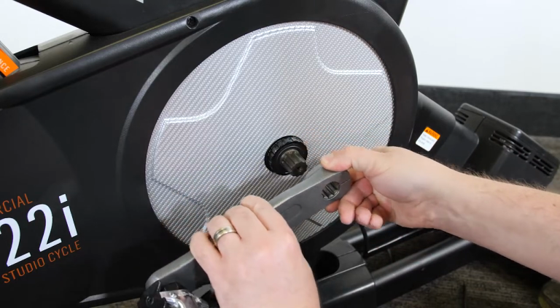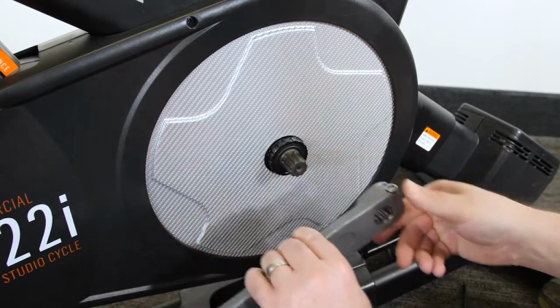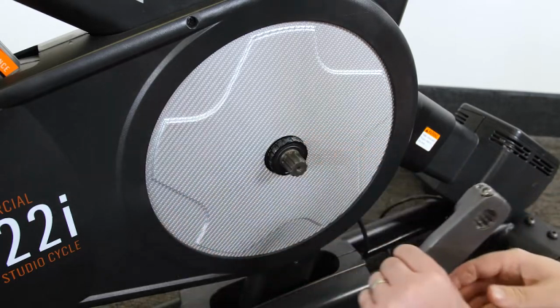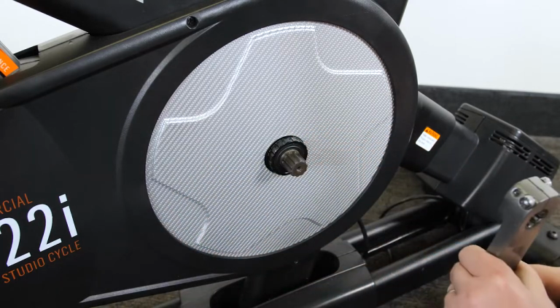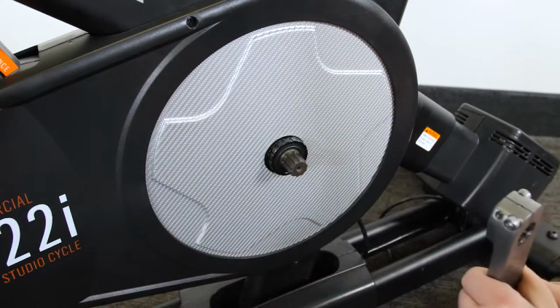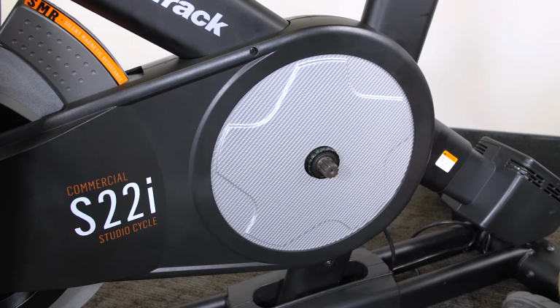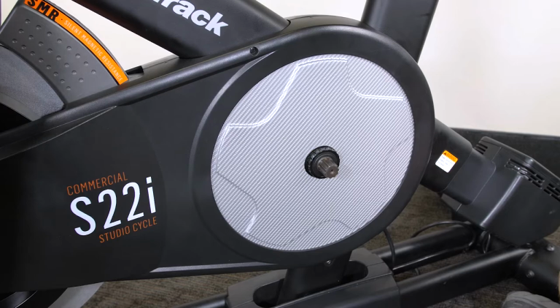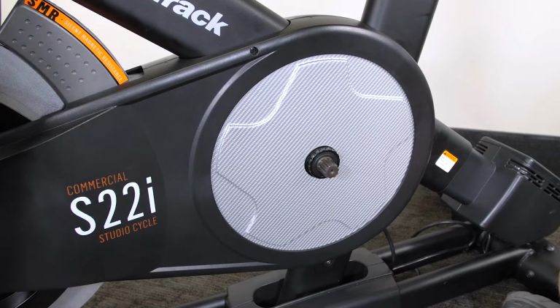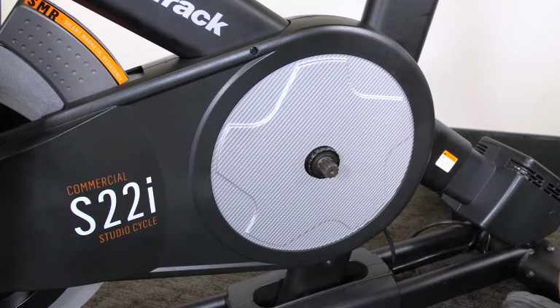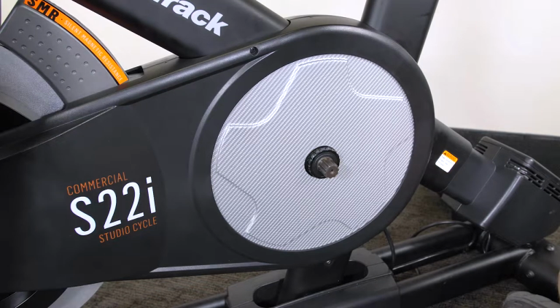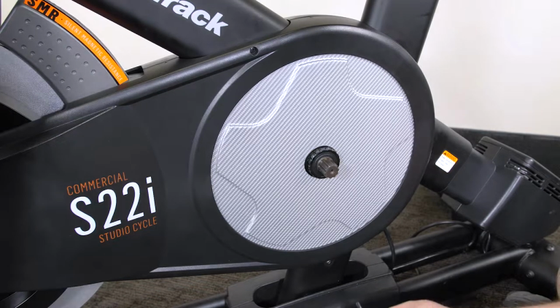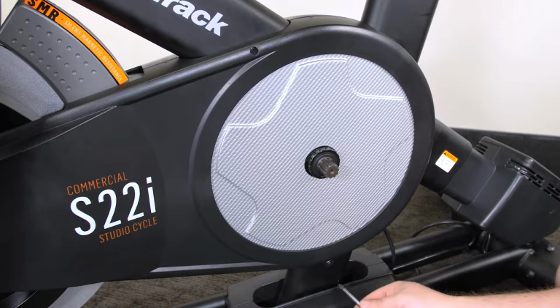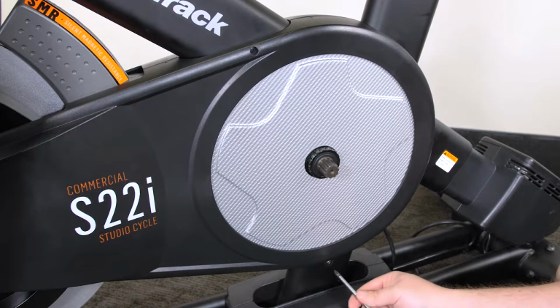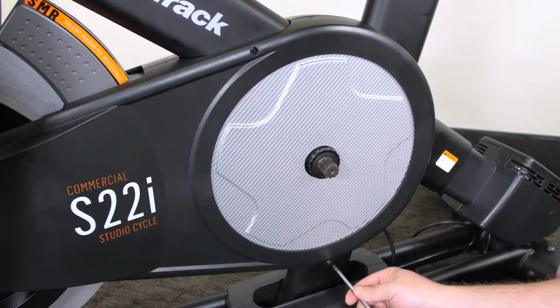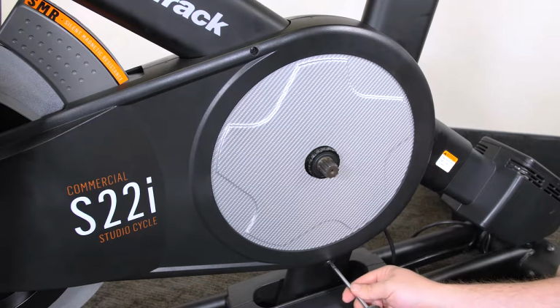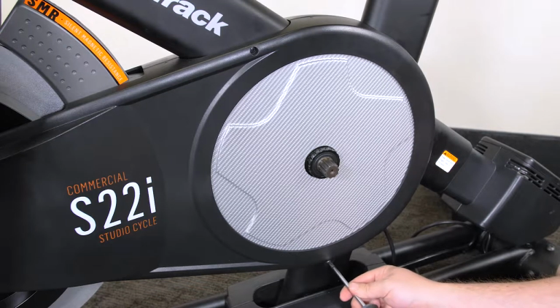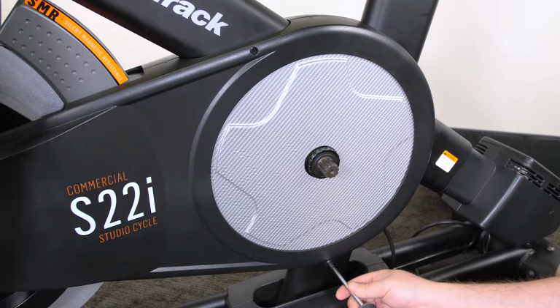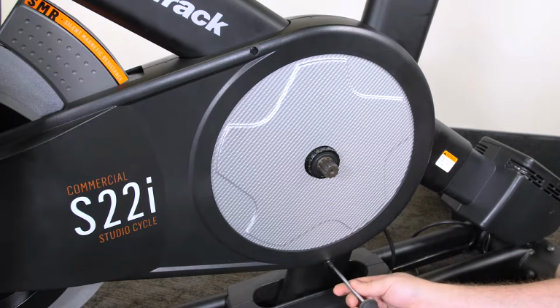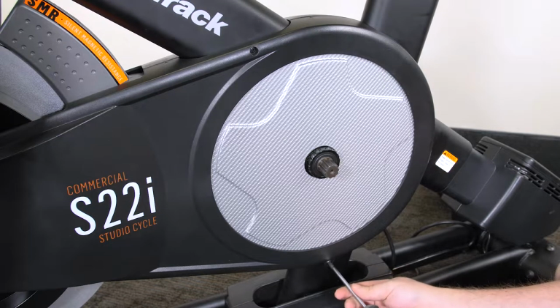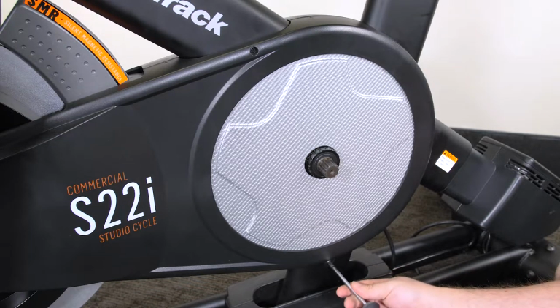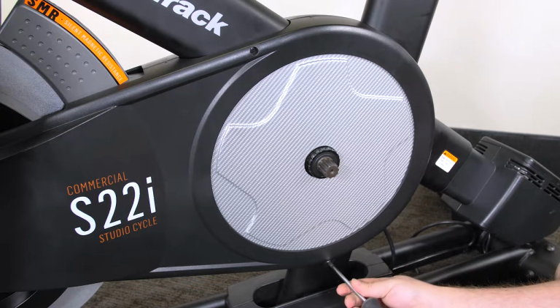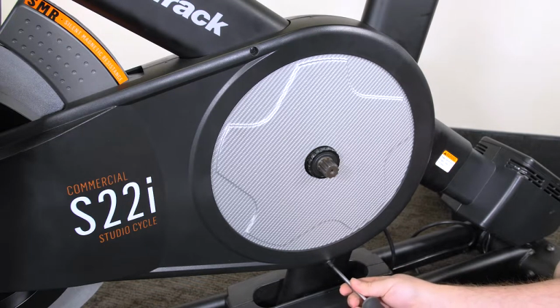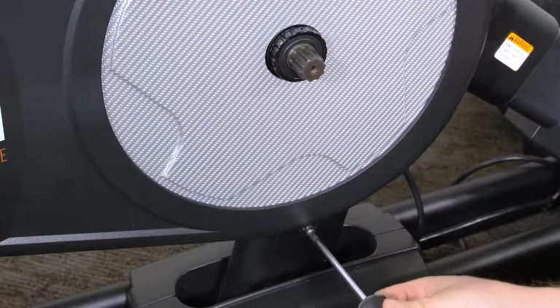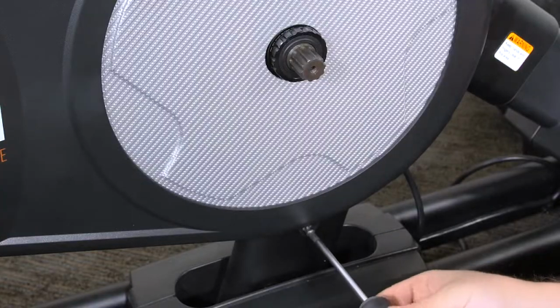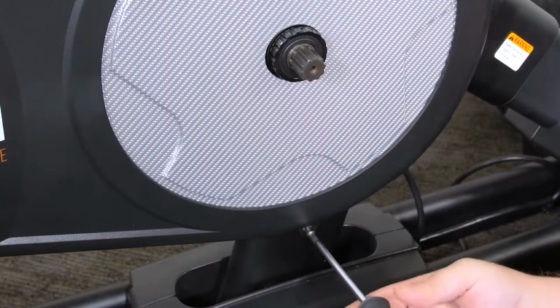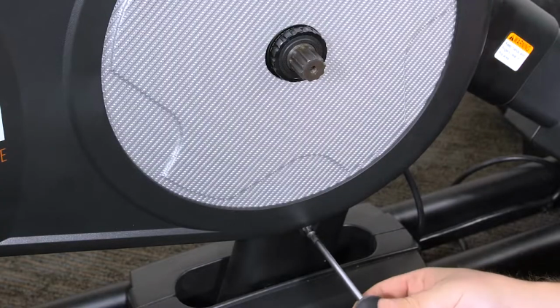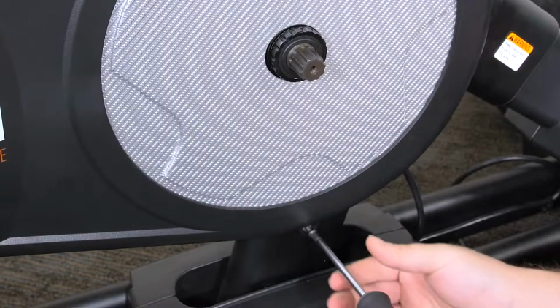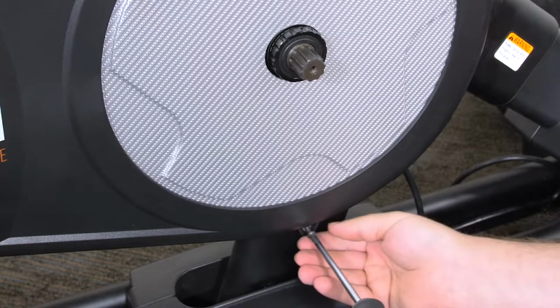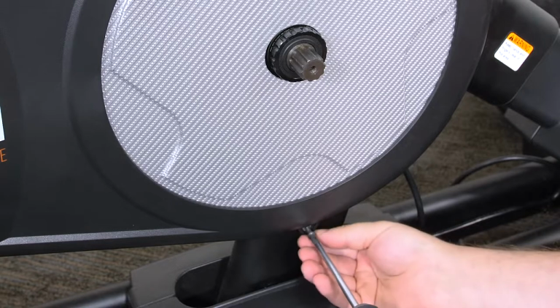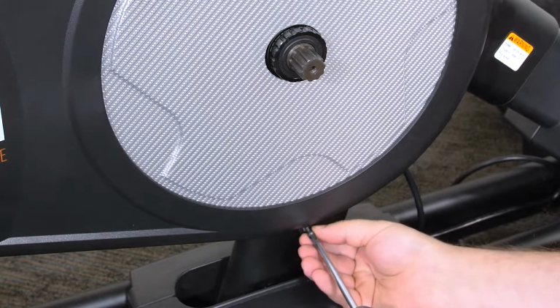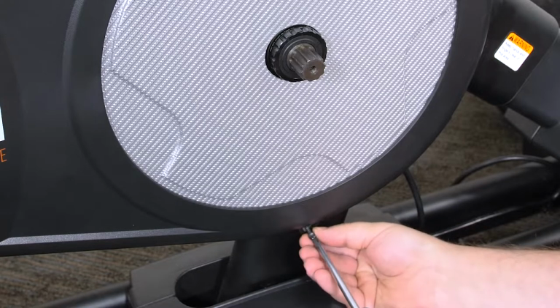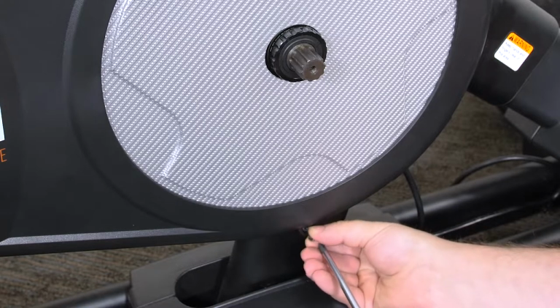Next, with a standard Phillips head screwdriver, remove the four screws holding the left shield cover to the machine as shown here.